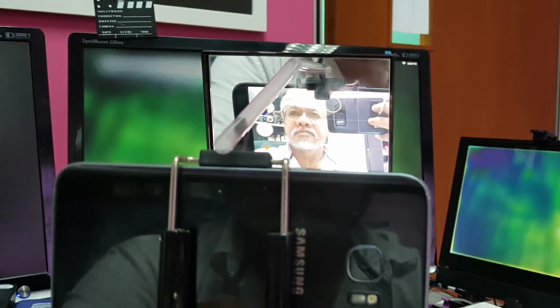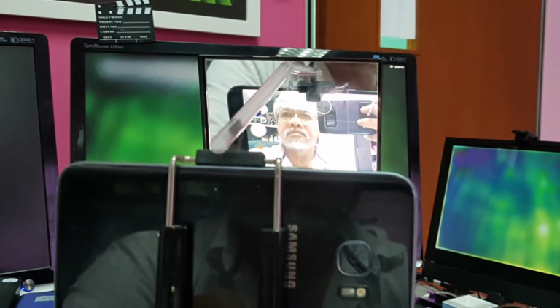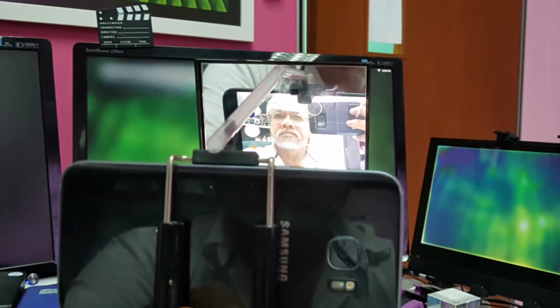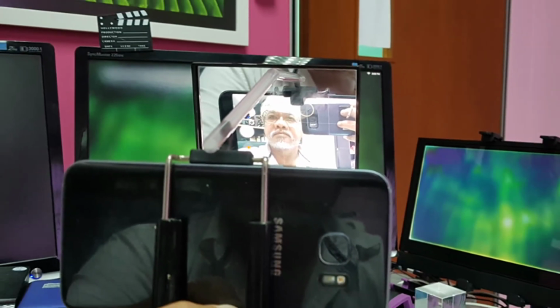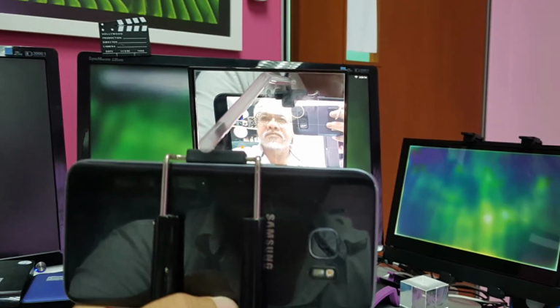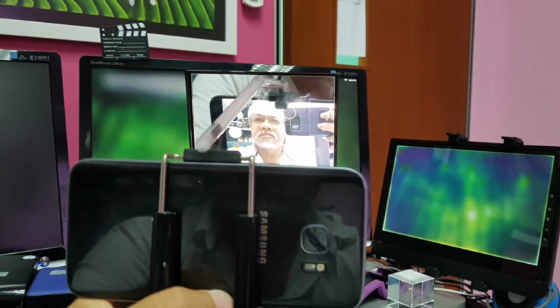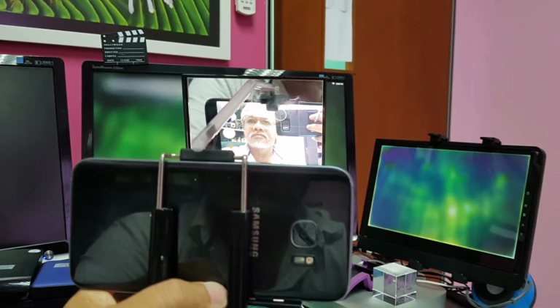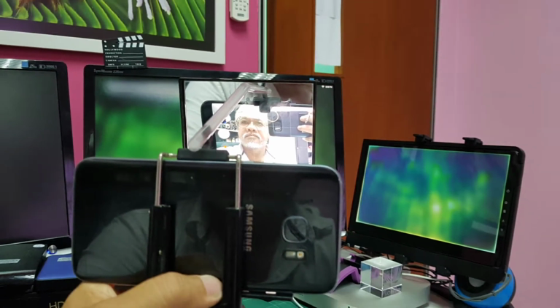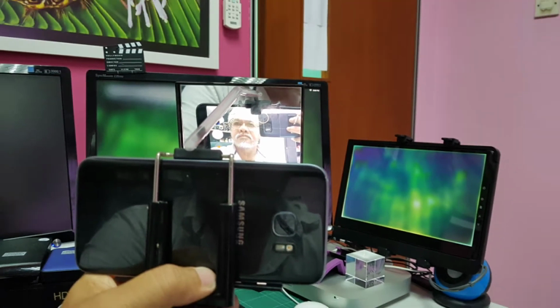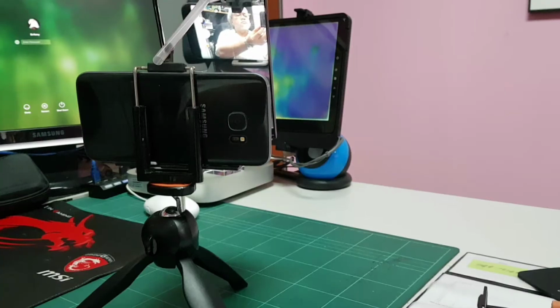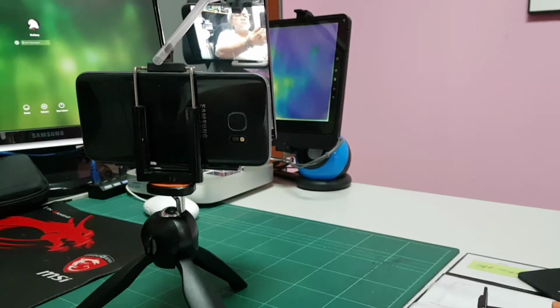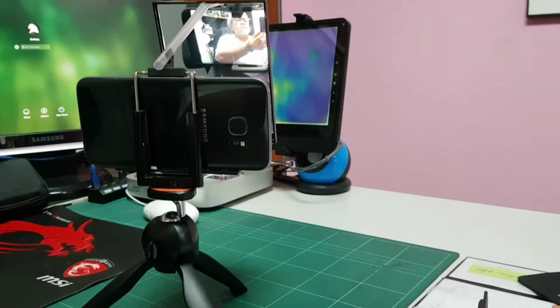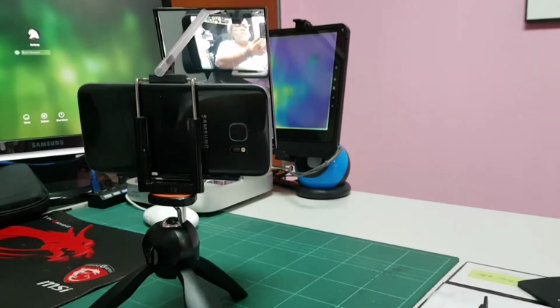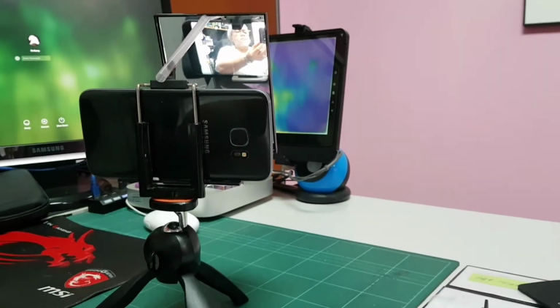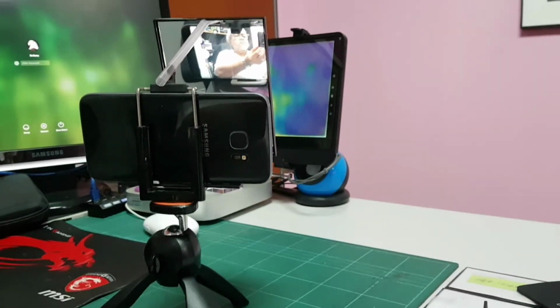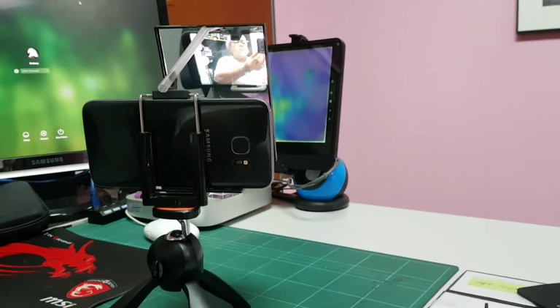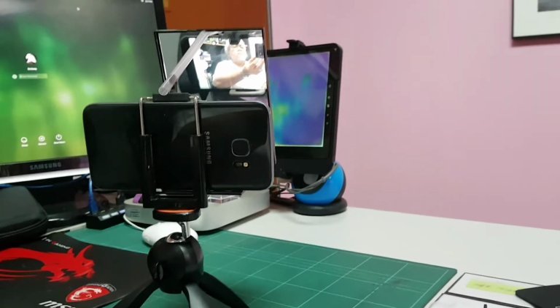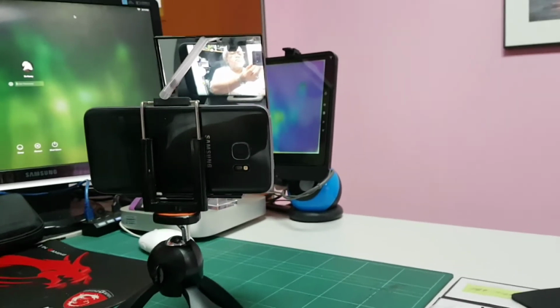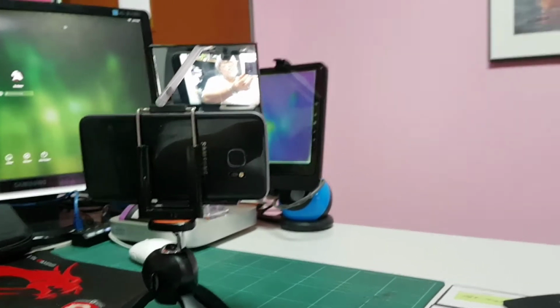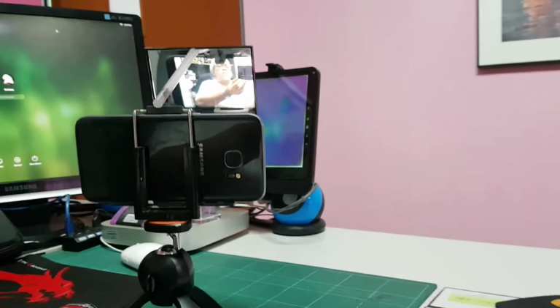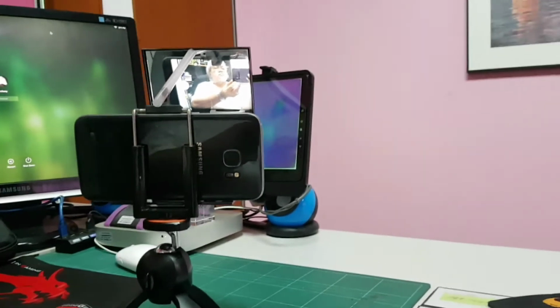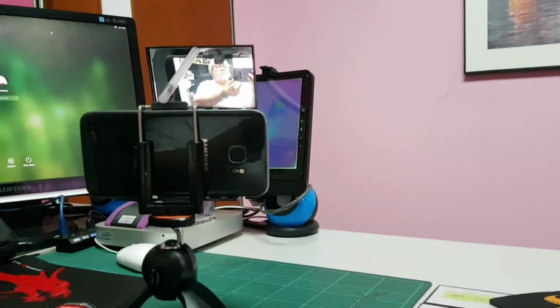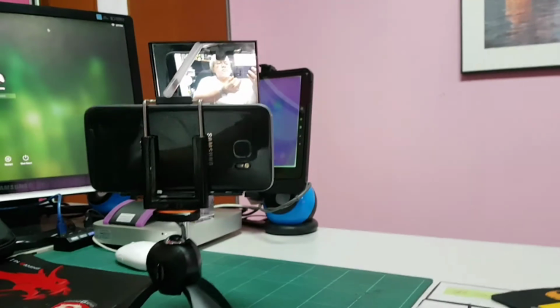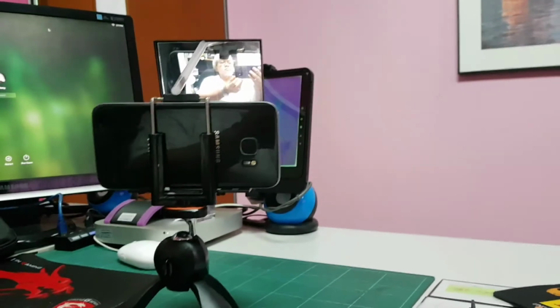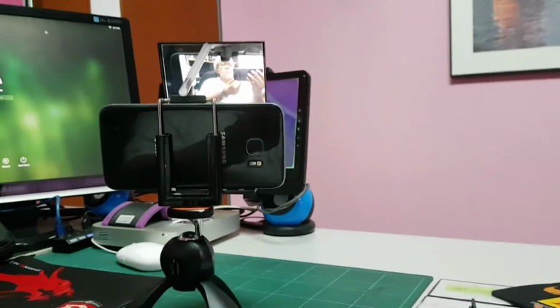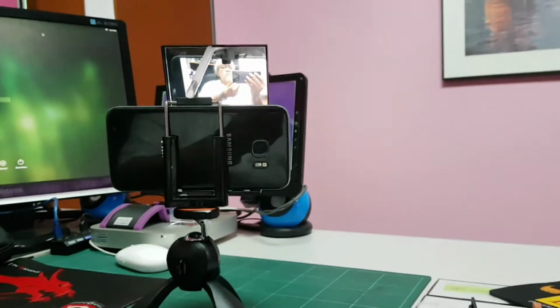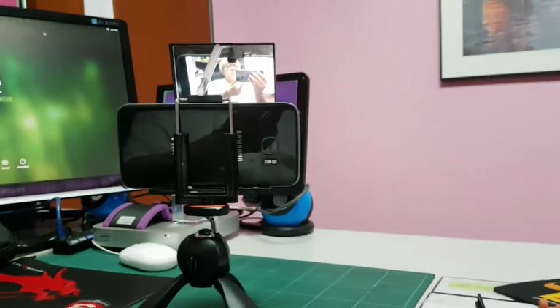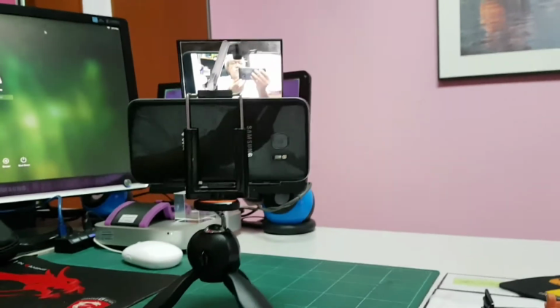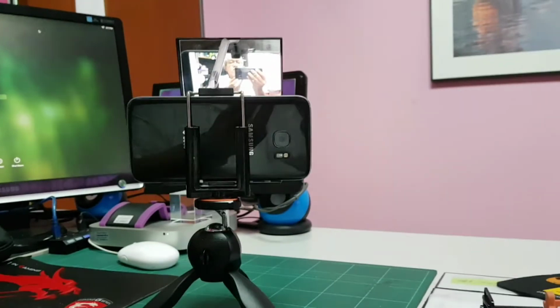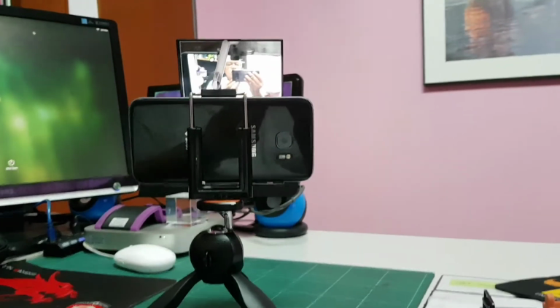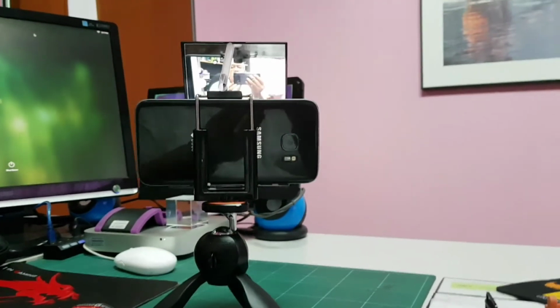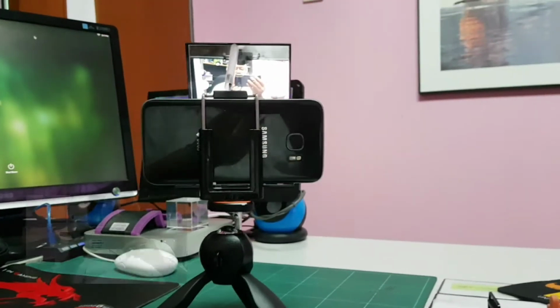Even with the plate at eye level, I'm able to see what I'm recording and there is no more guesswork.